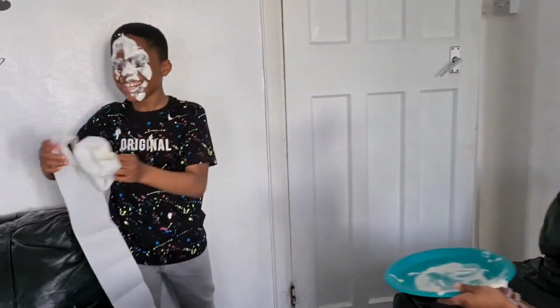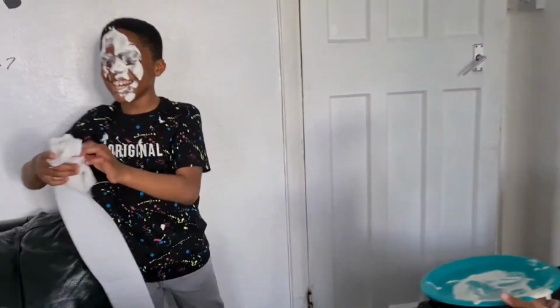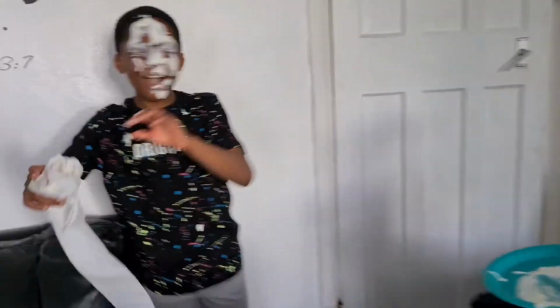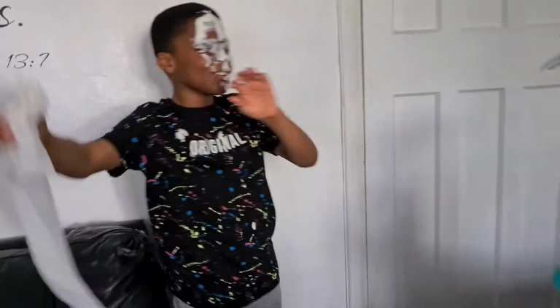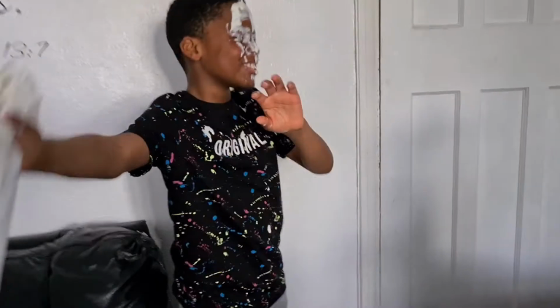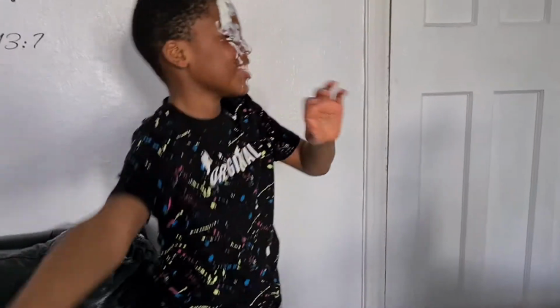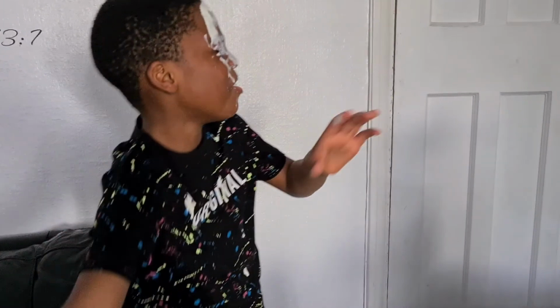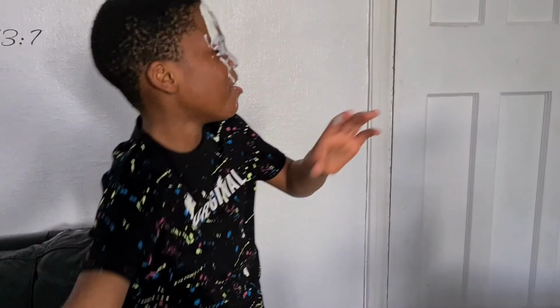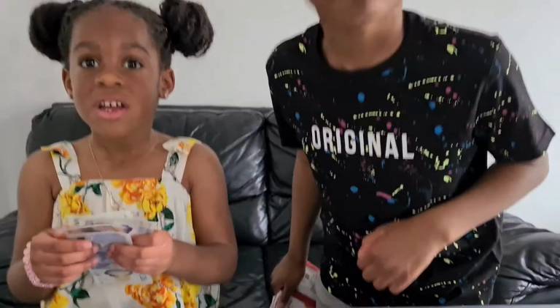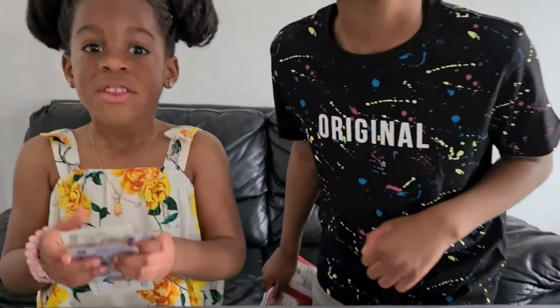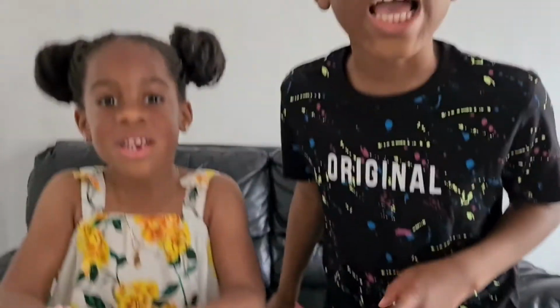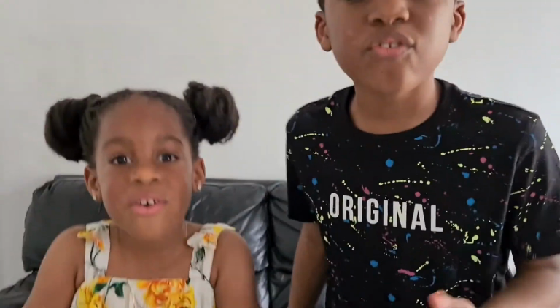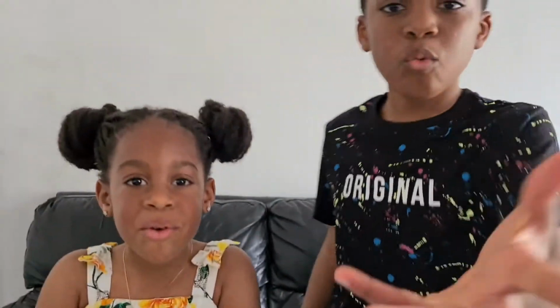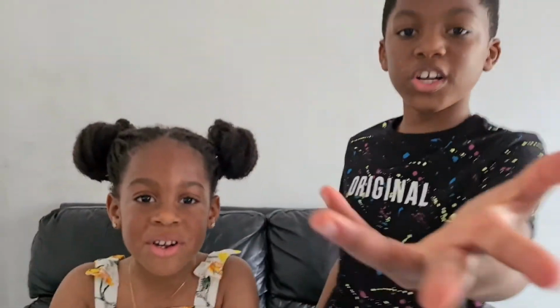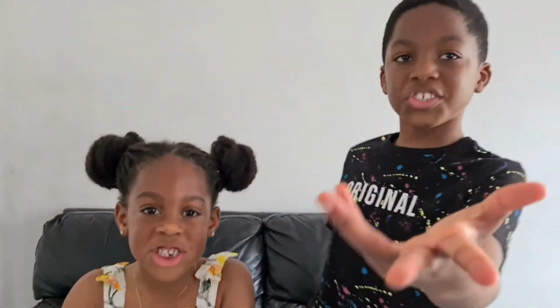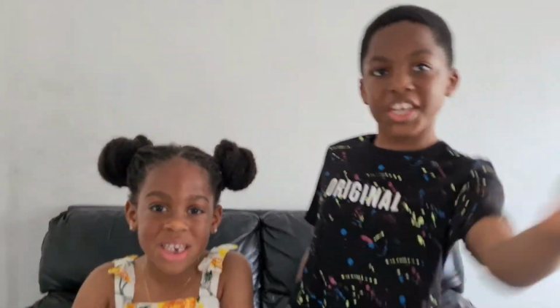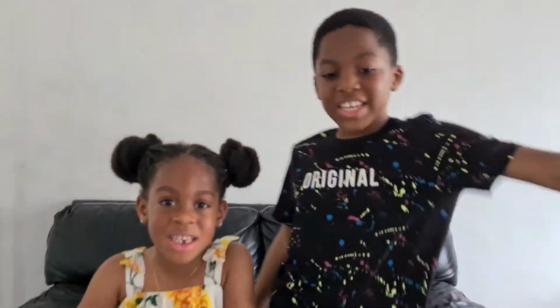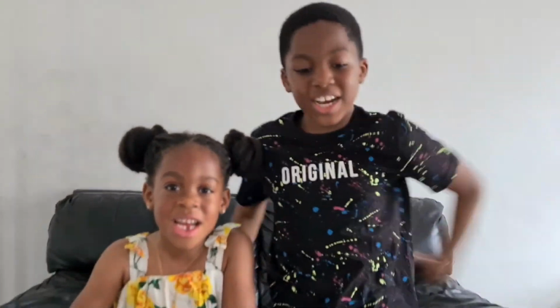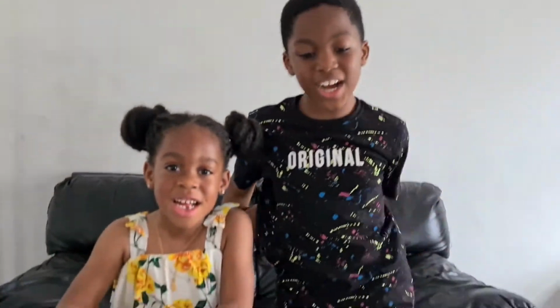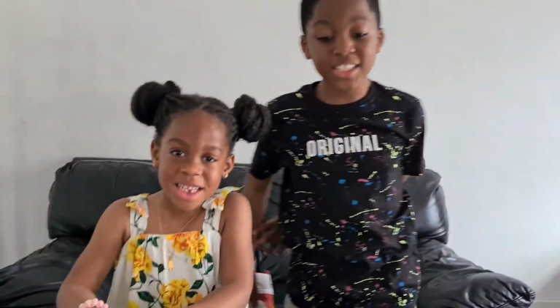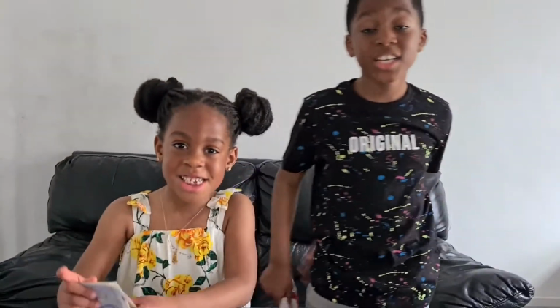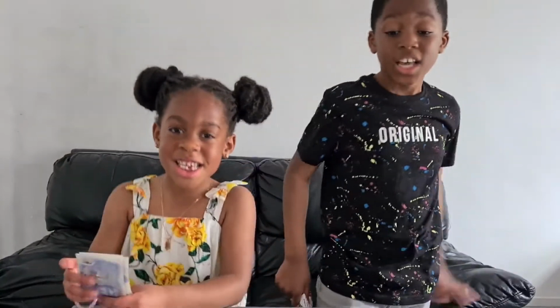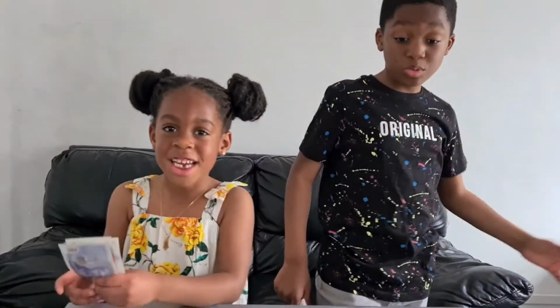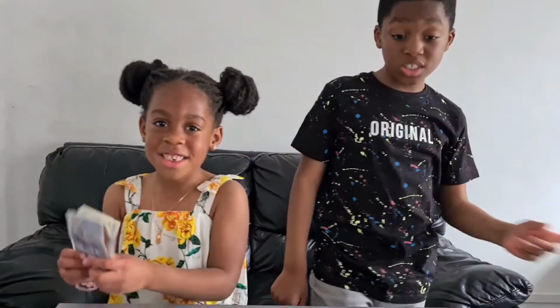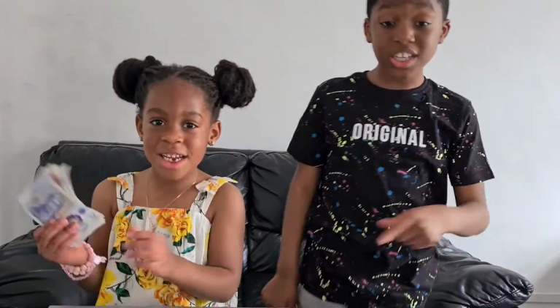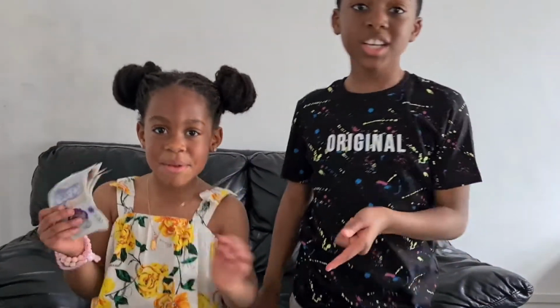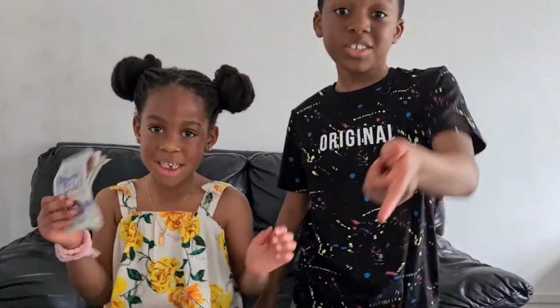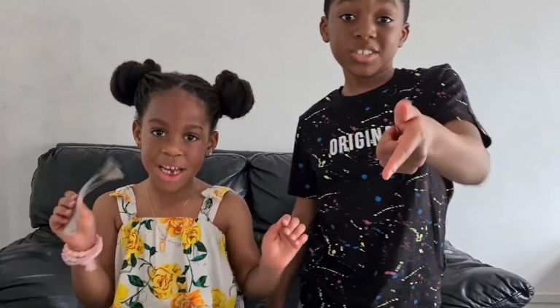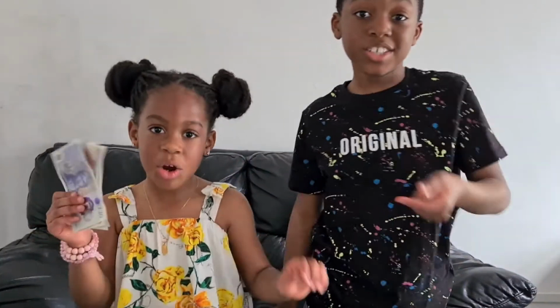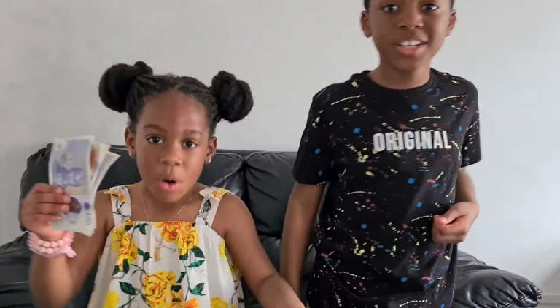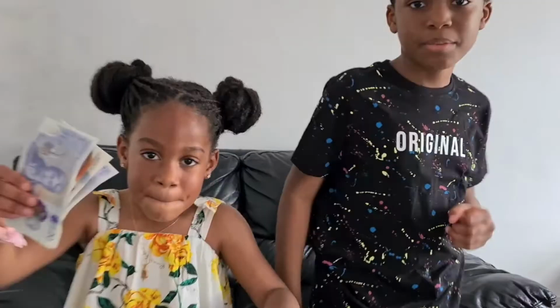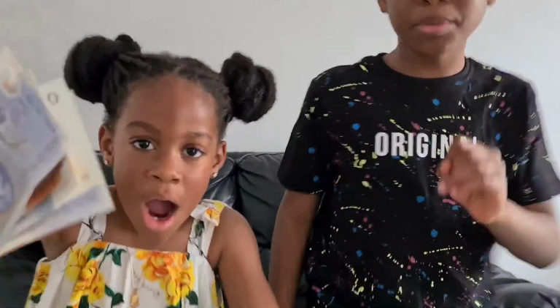I'm going to shower. Thanks for watching guys and we'll see you guys later, bye!